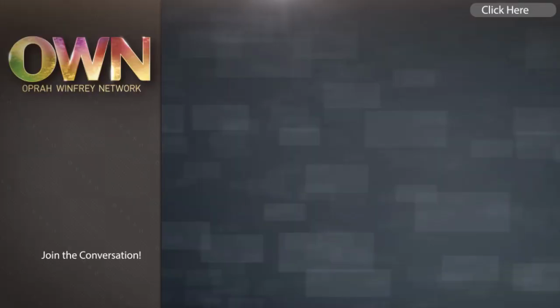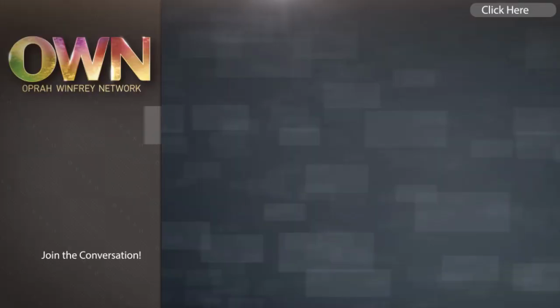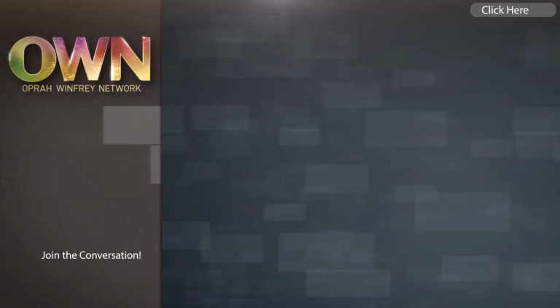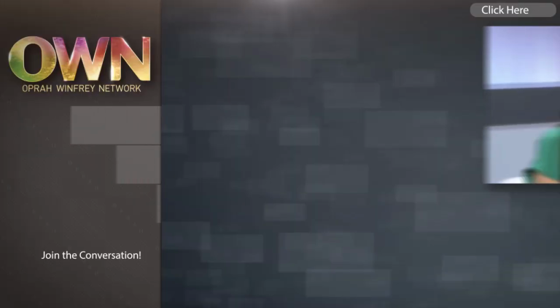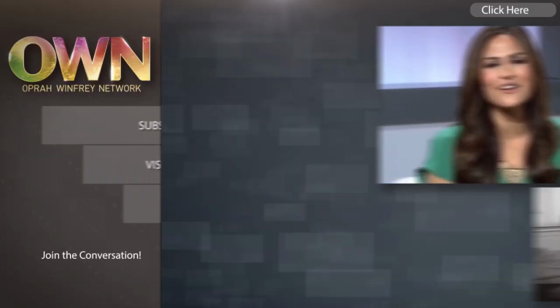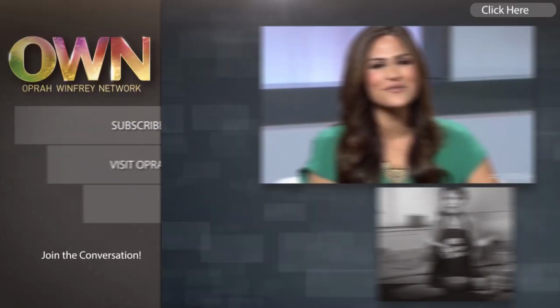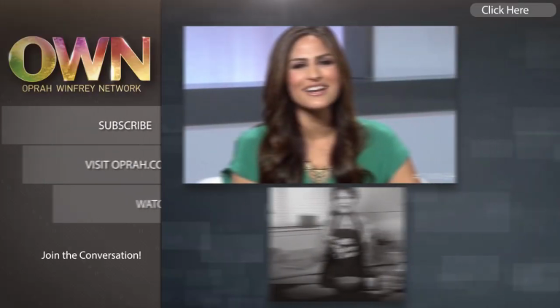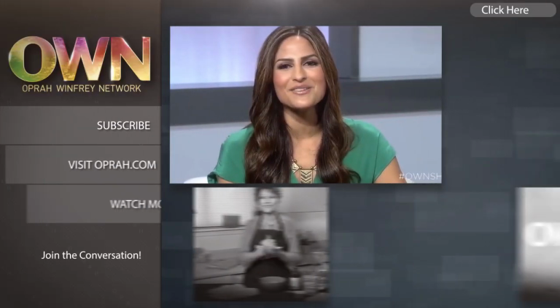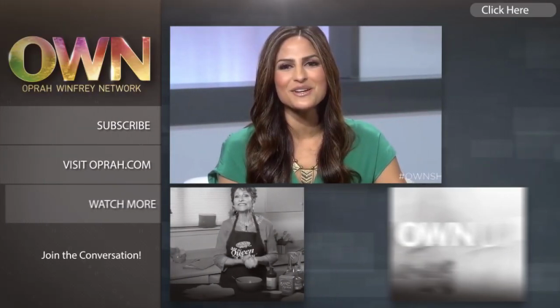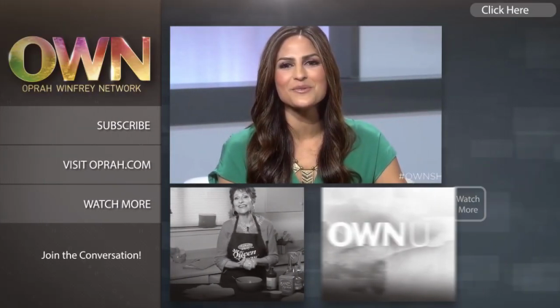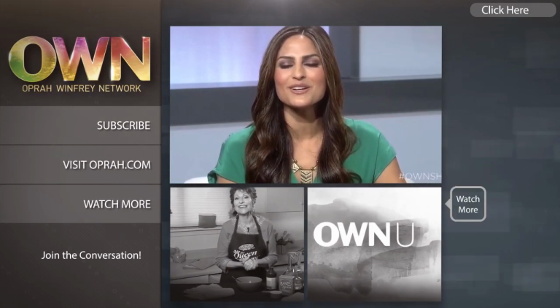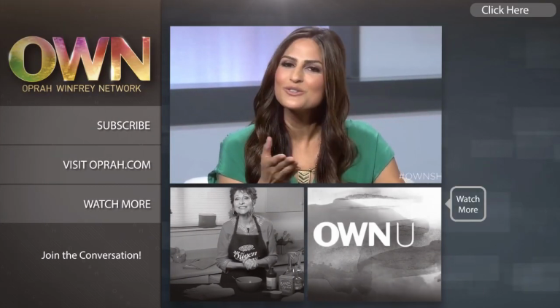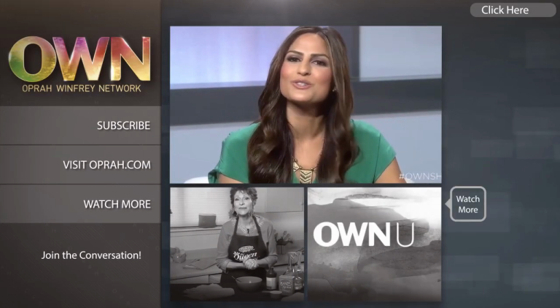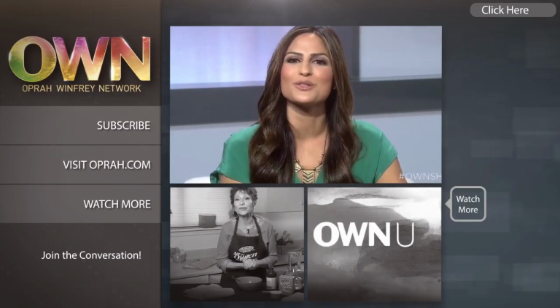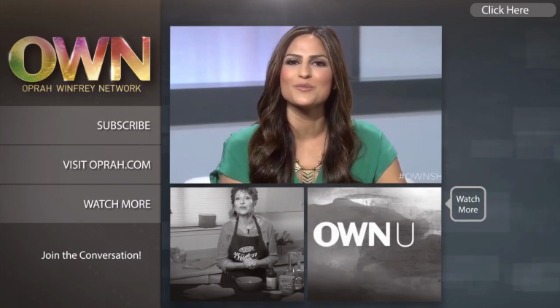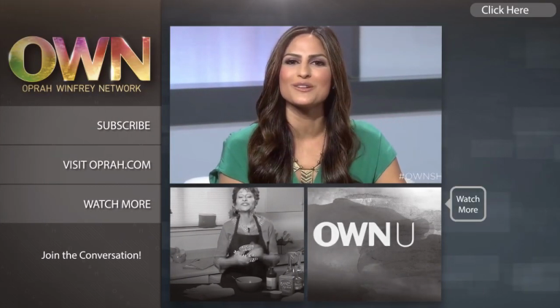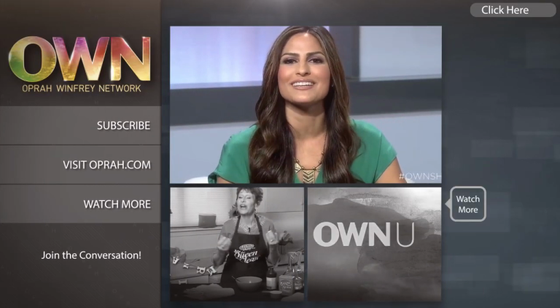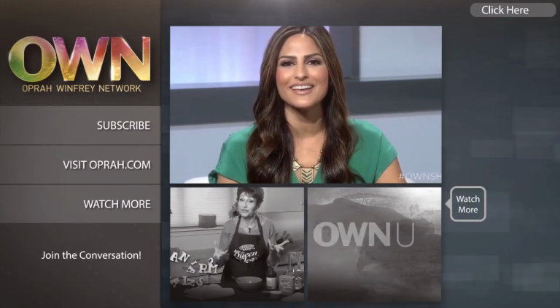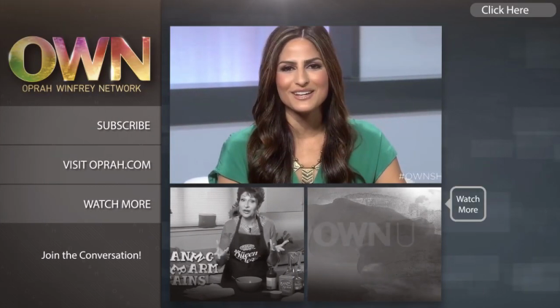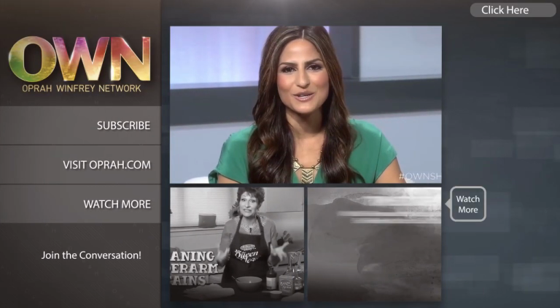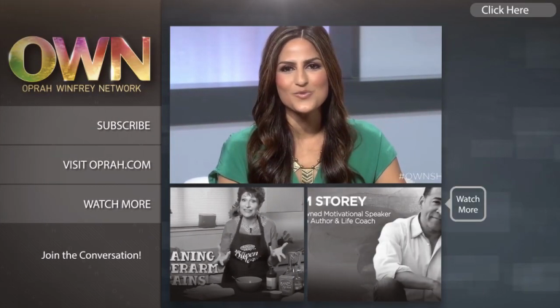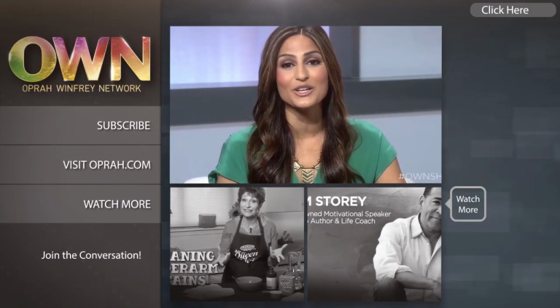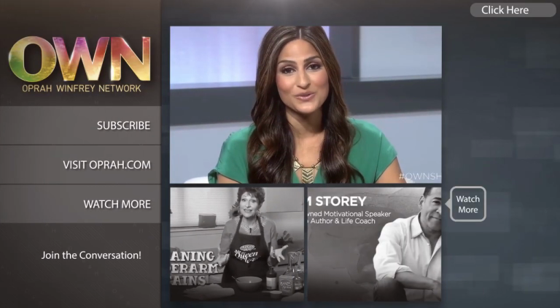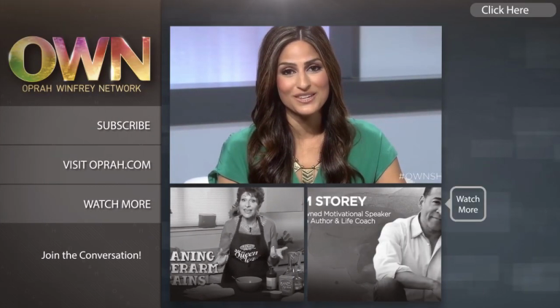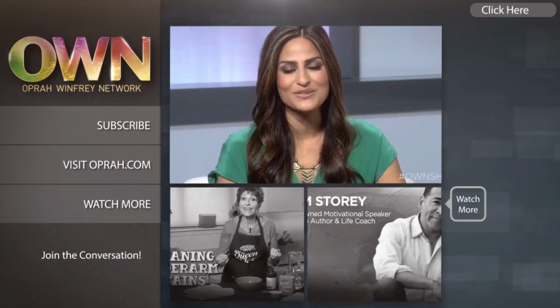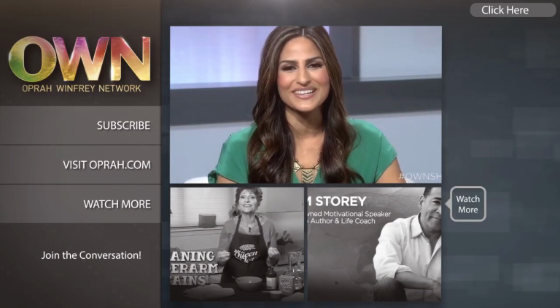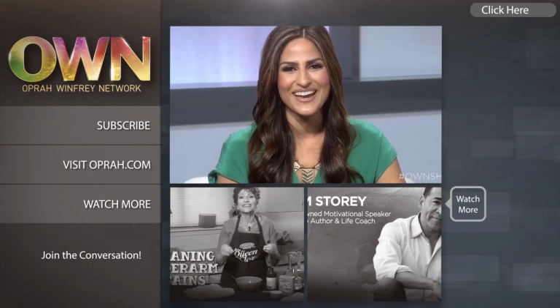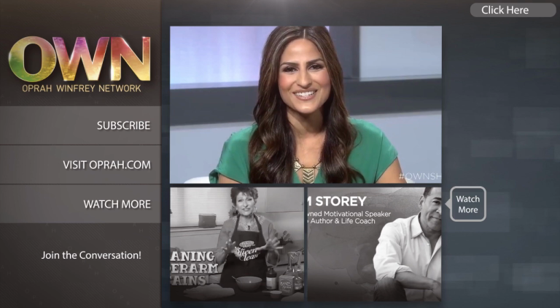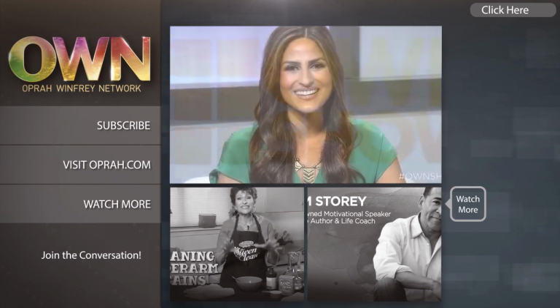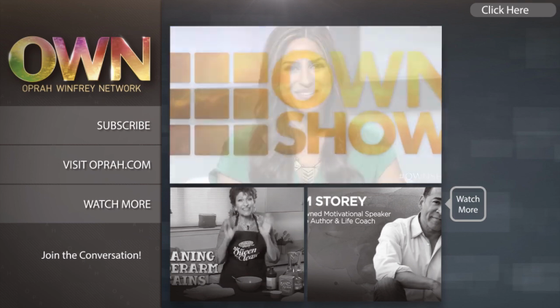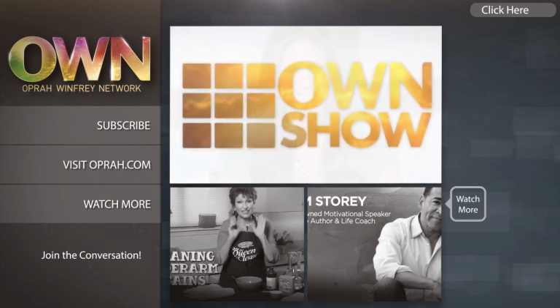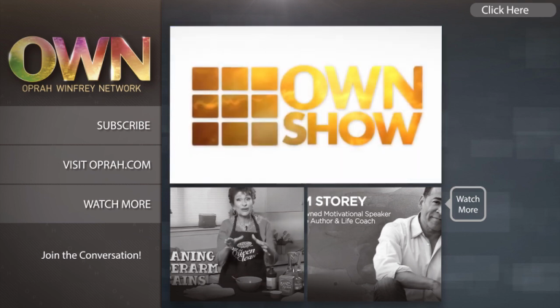We want you to join the community — let us know what you think using hashtag OwnShow.